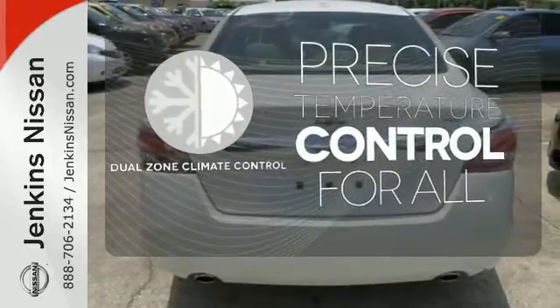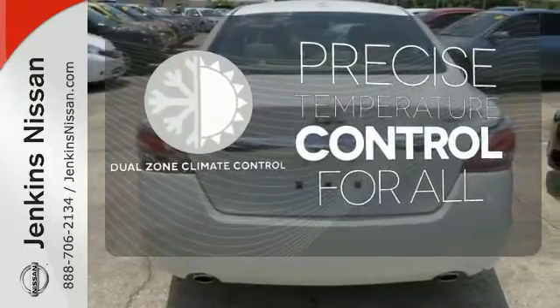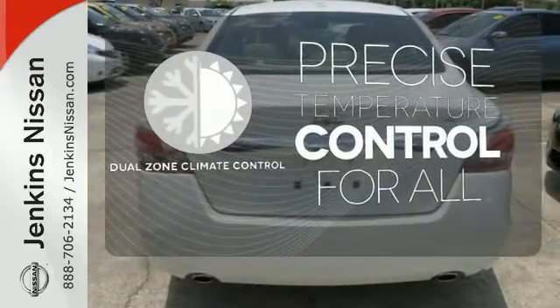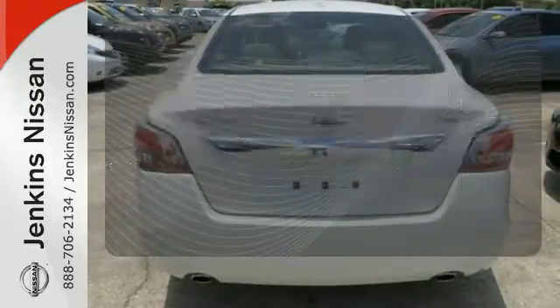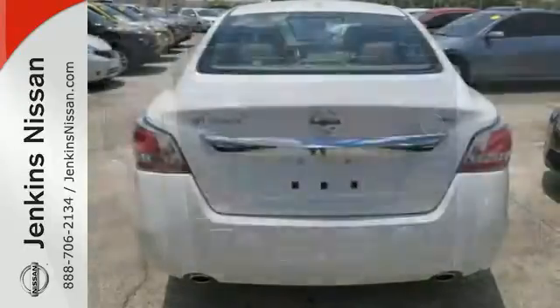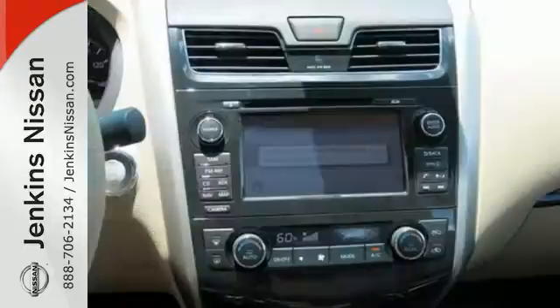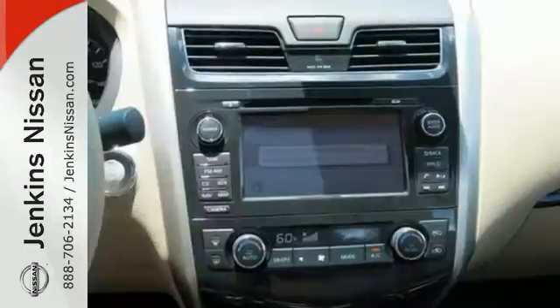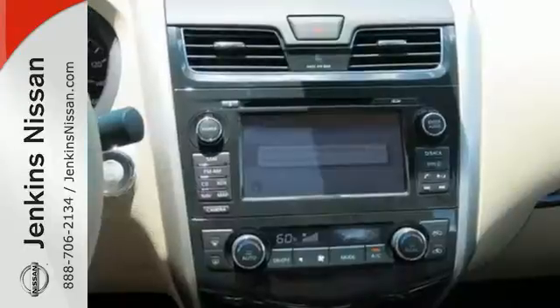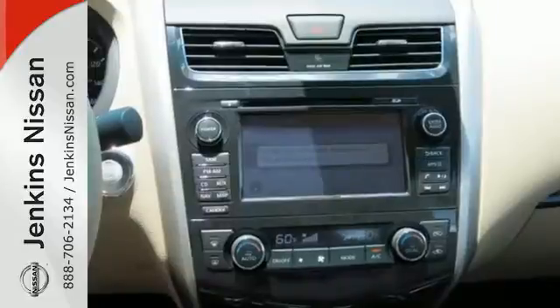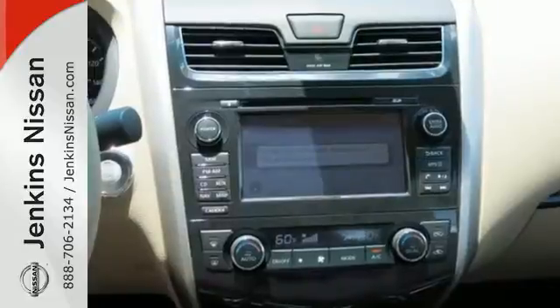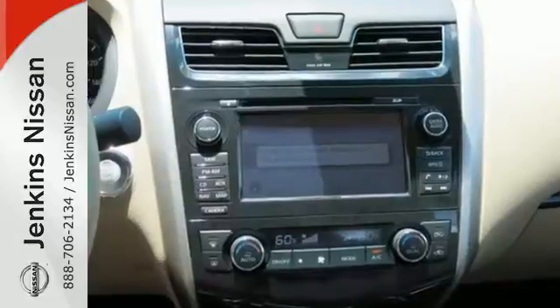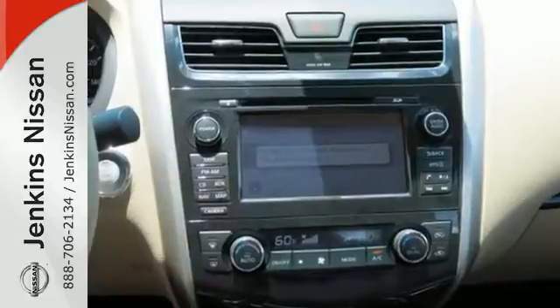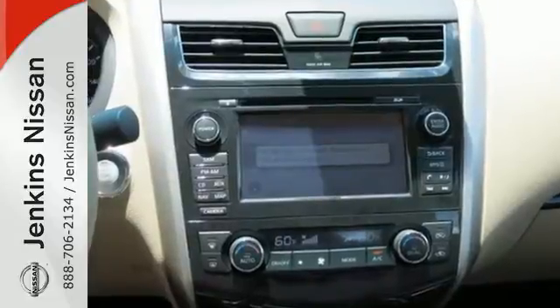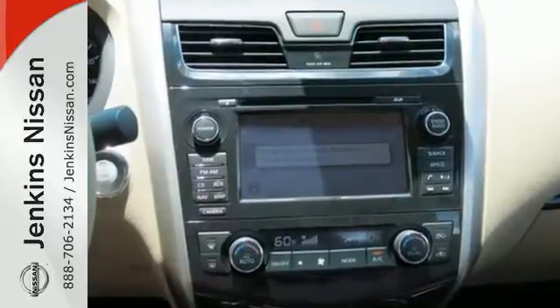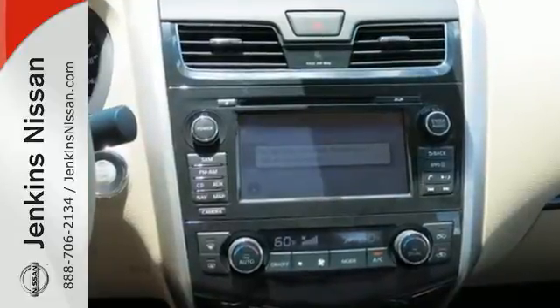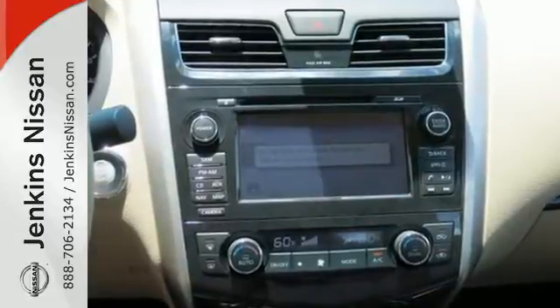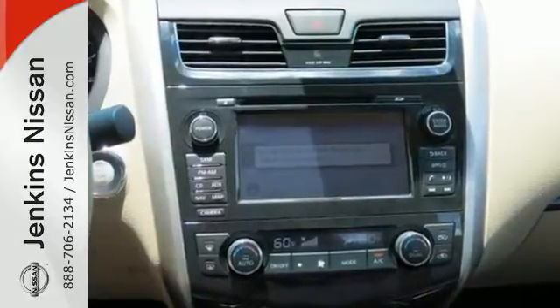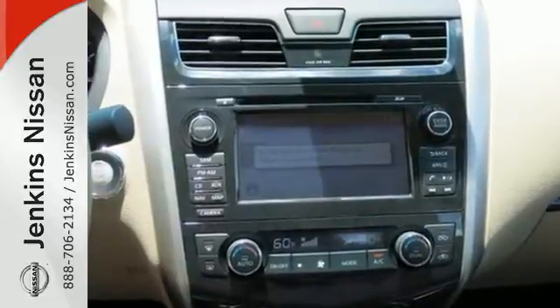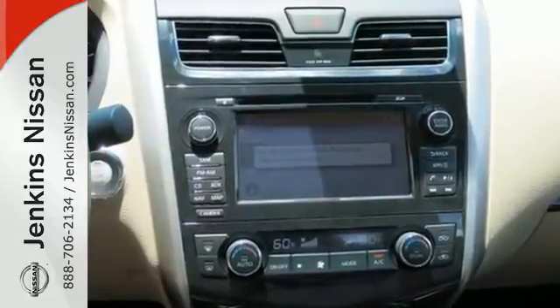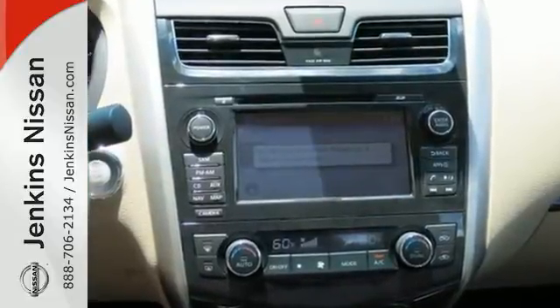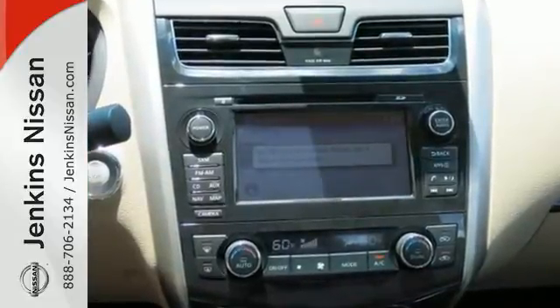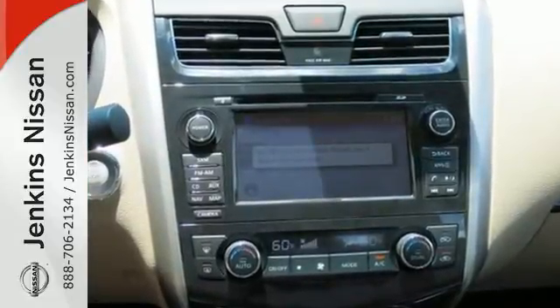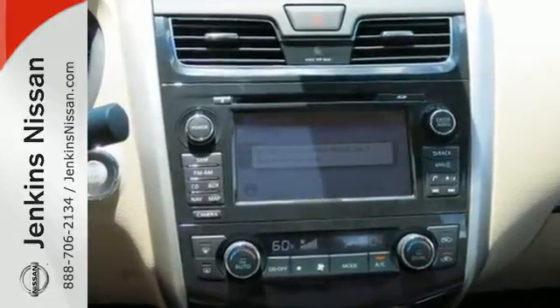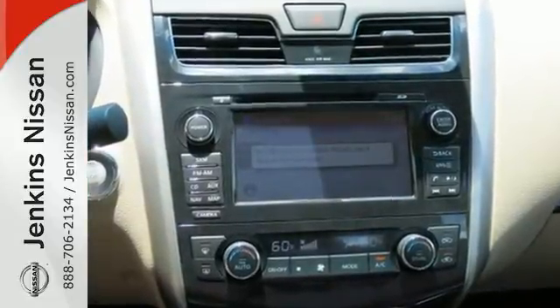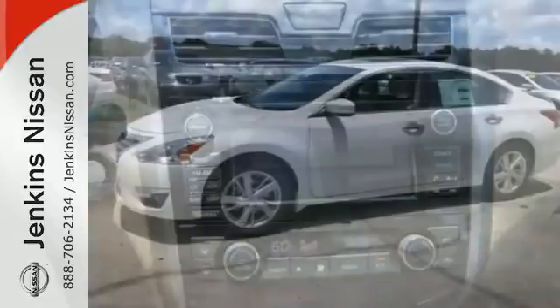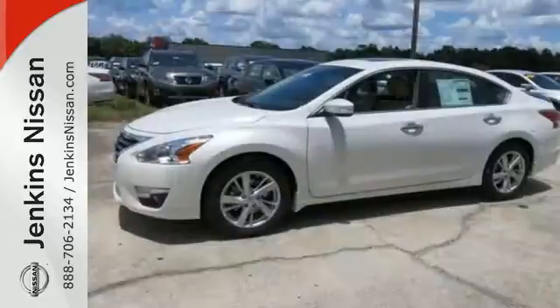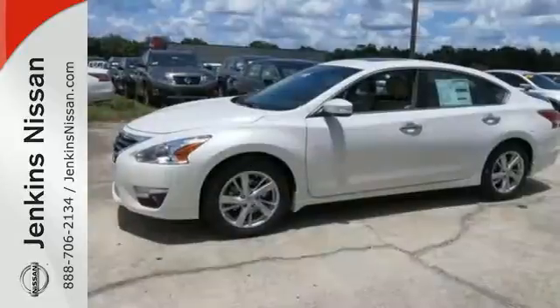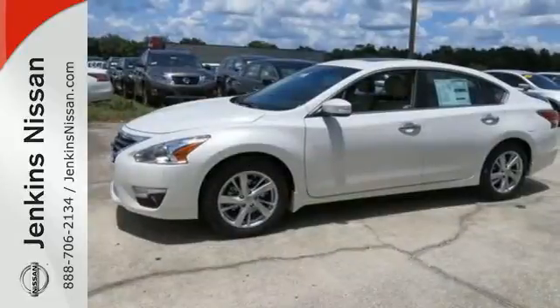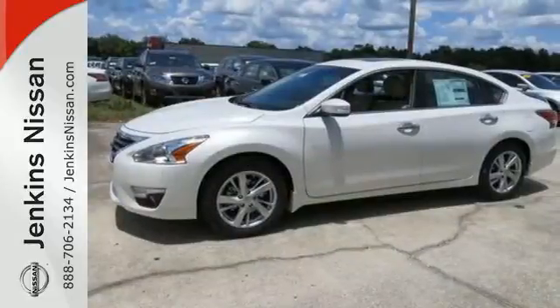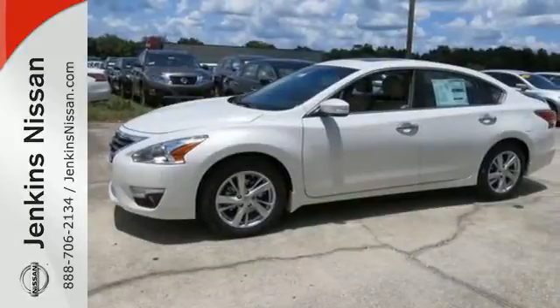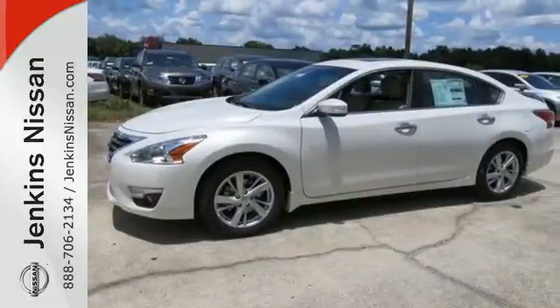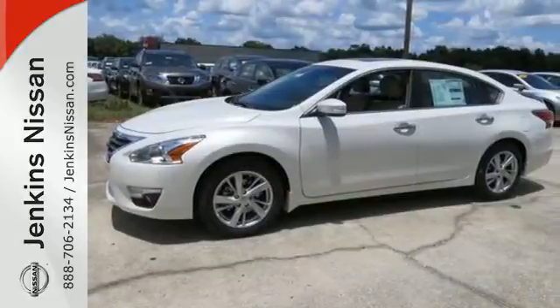This 2015 Altima will make every ride better, safer, and more enjoyable. Stop in for a test drive.